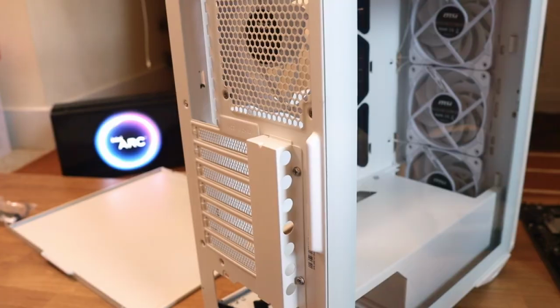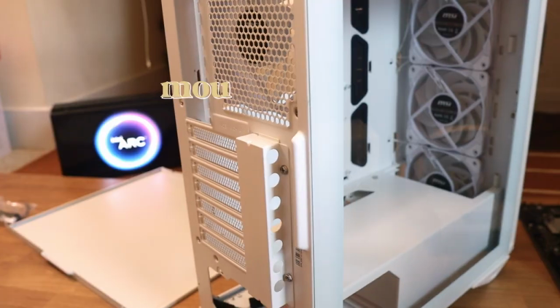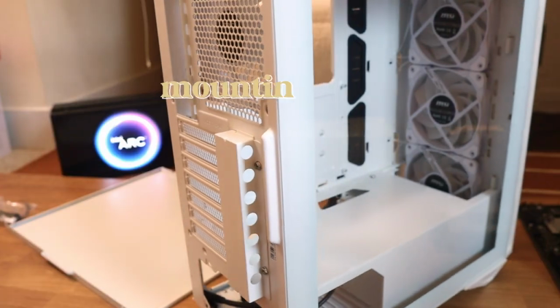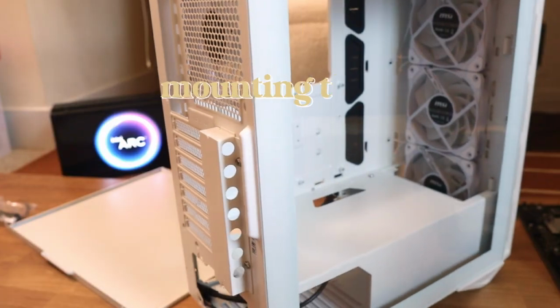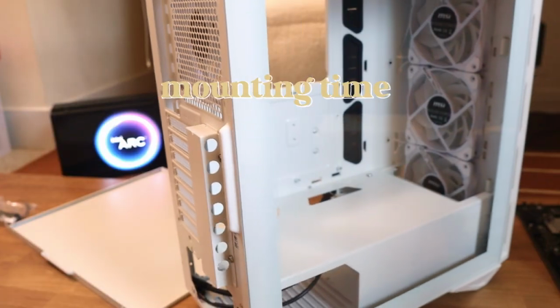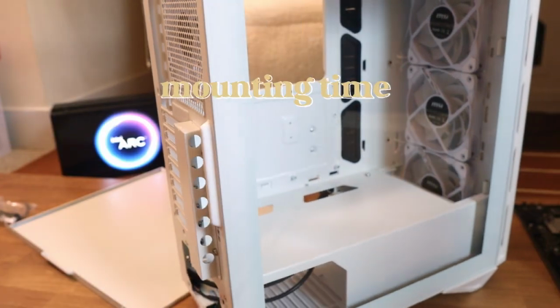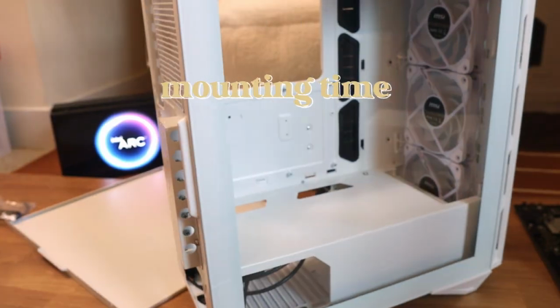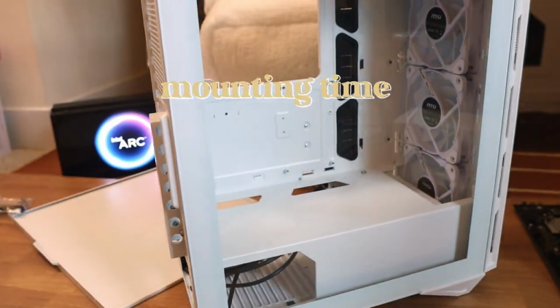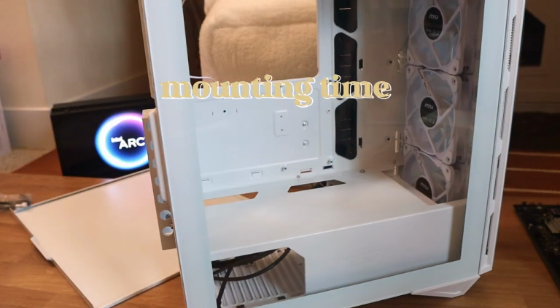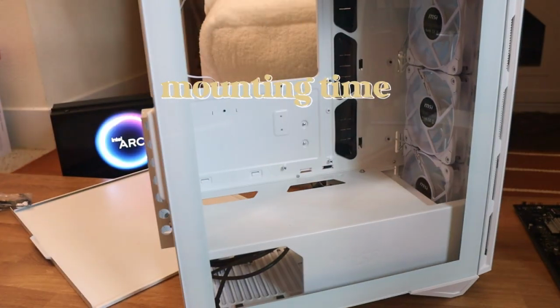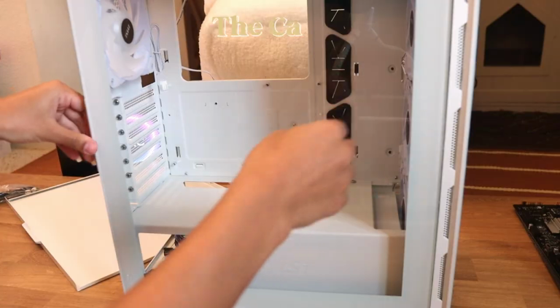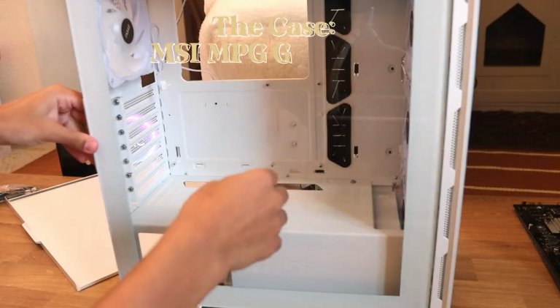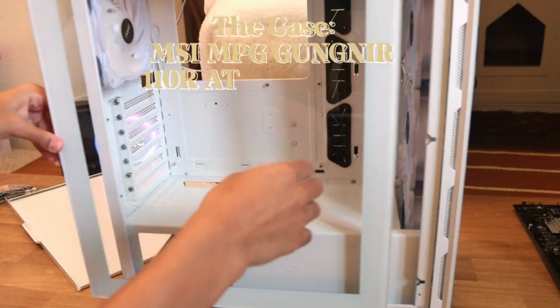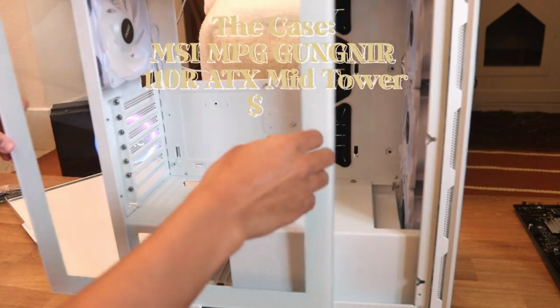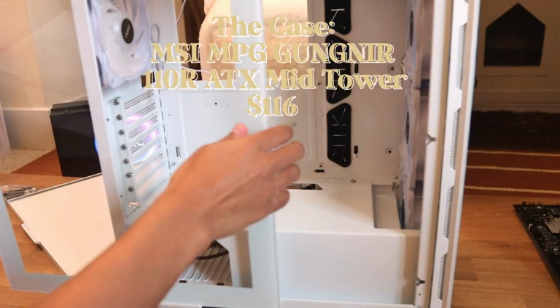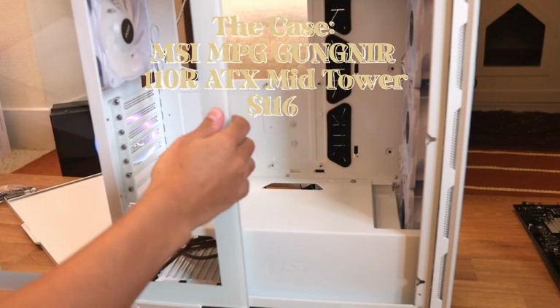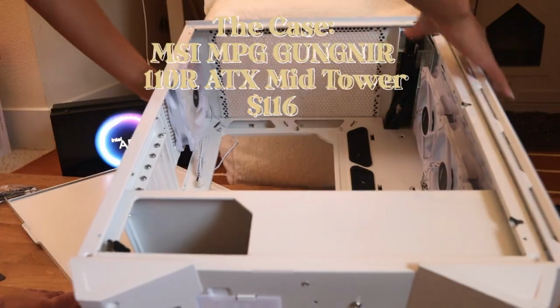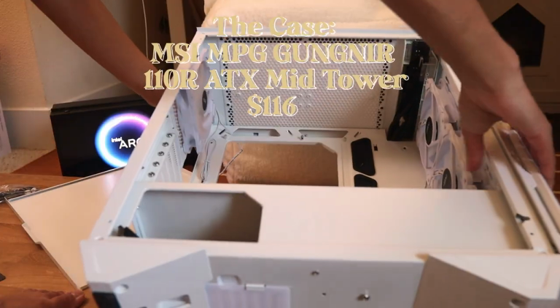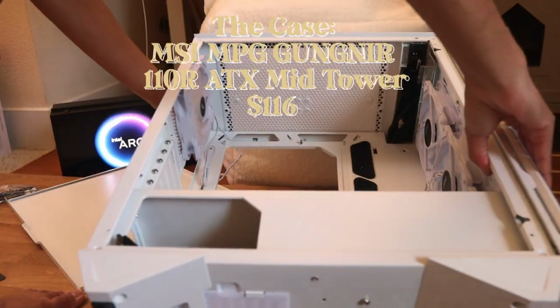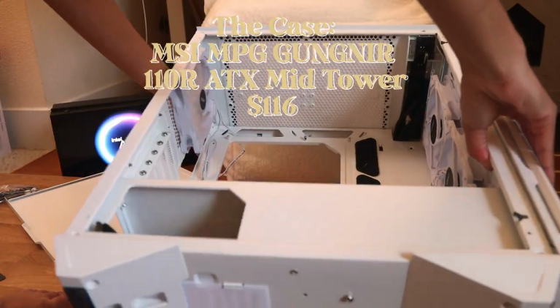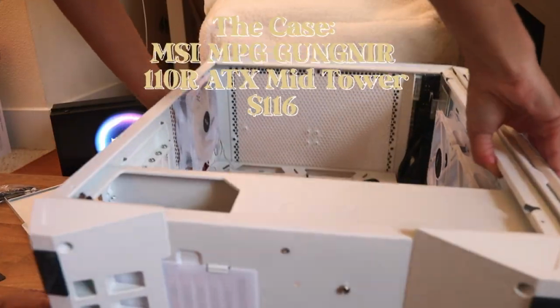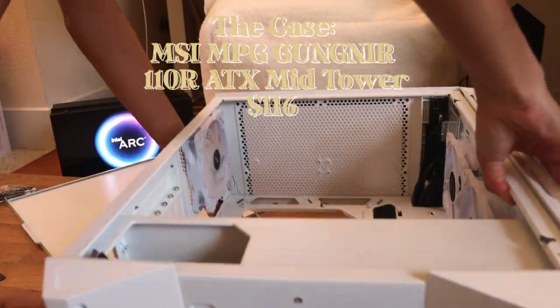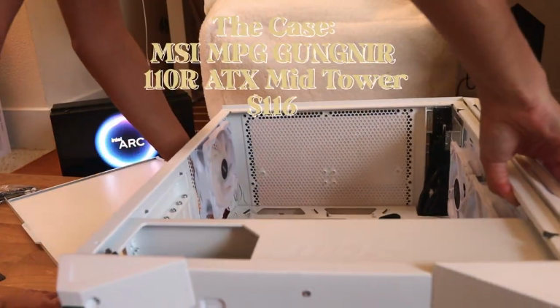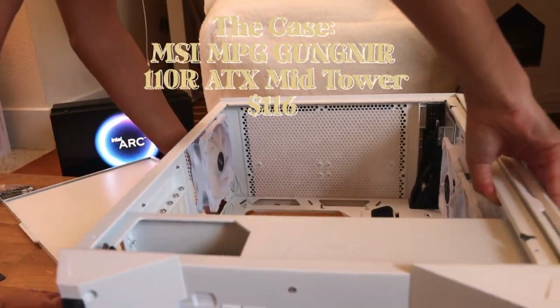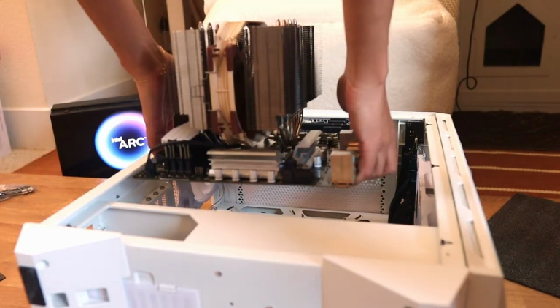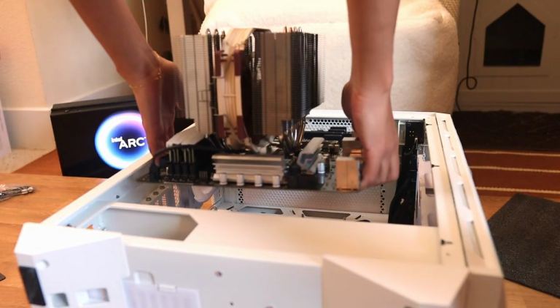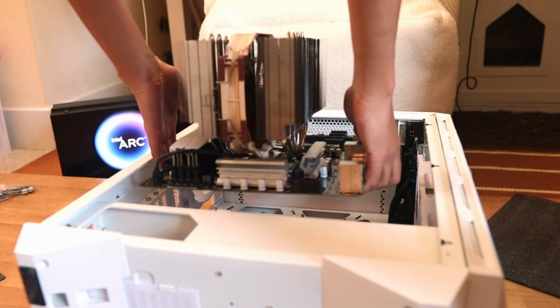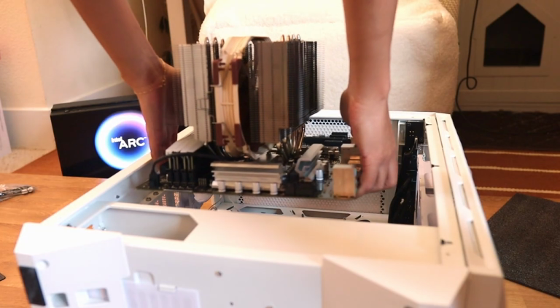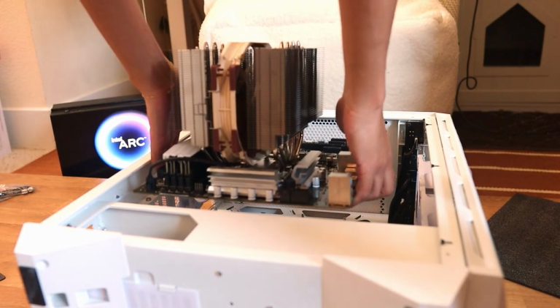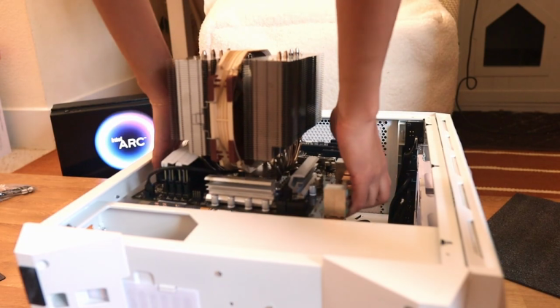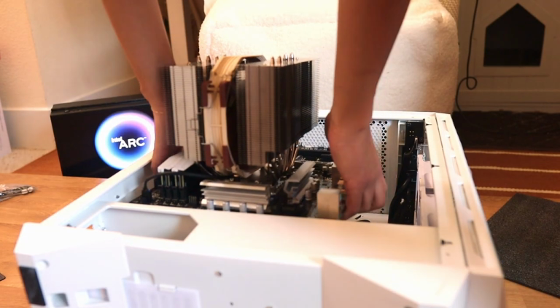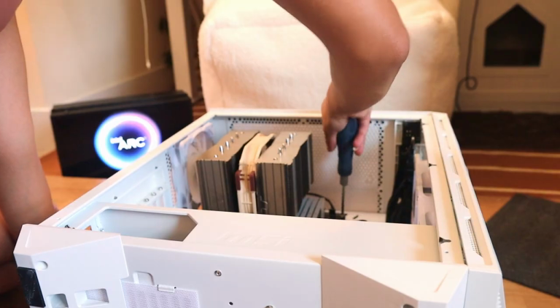Now it's time to mount the motherboard onto the case. I went for this case because it's all white, it has fans built in, and it has RGB lighting which is really cool.